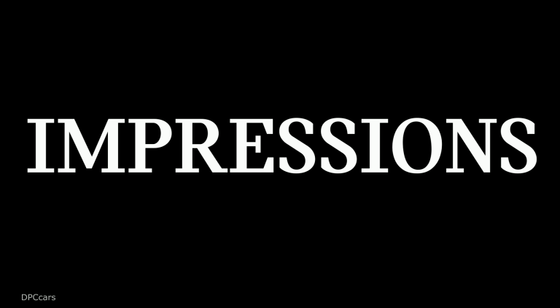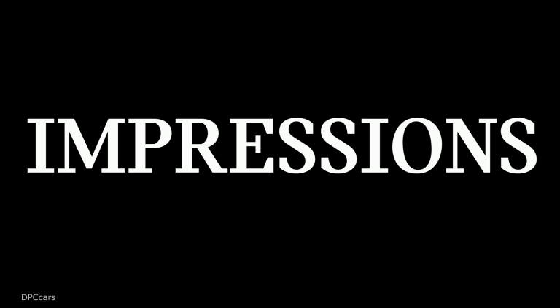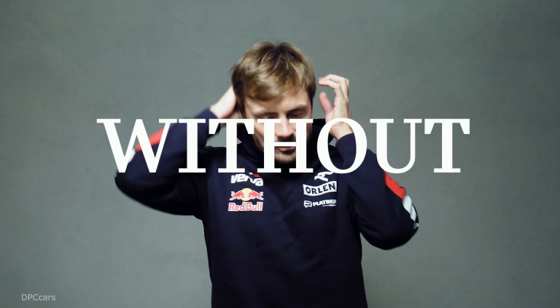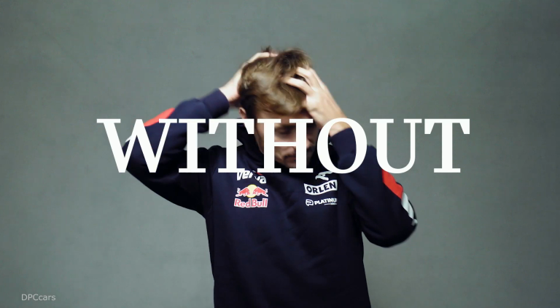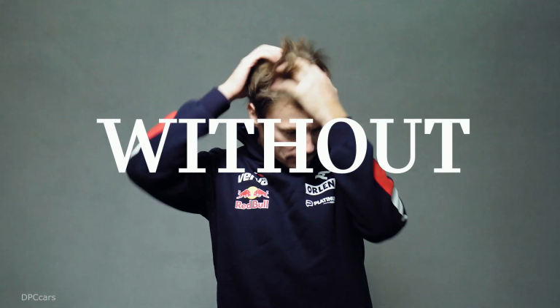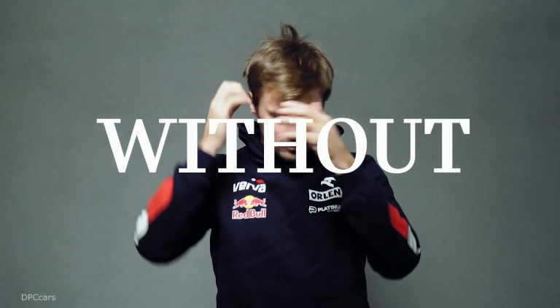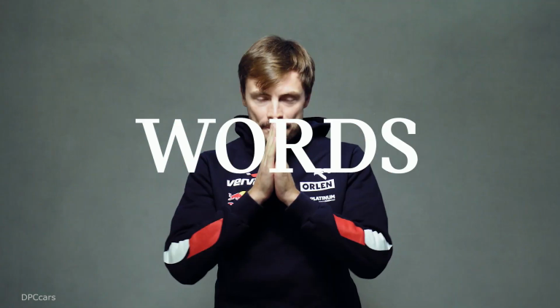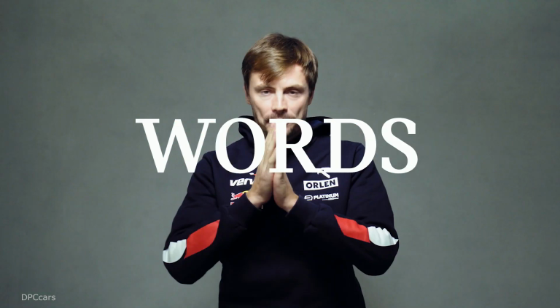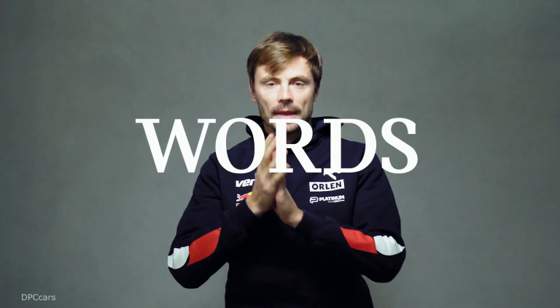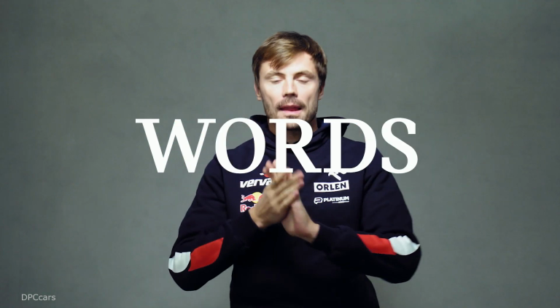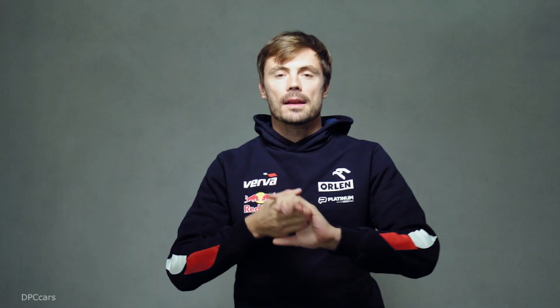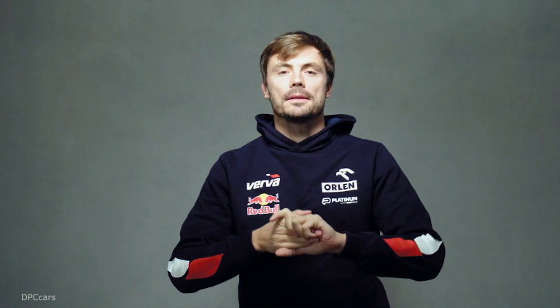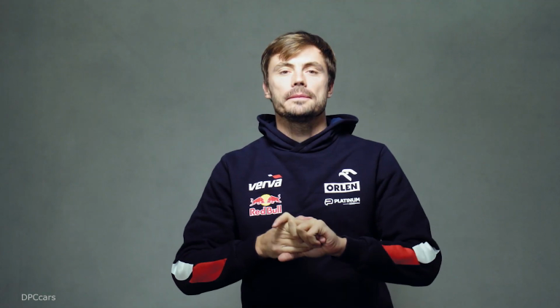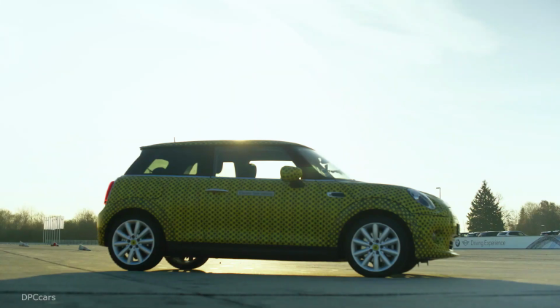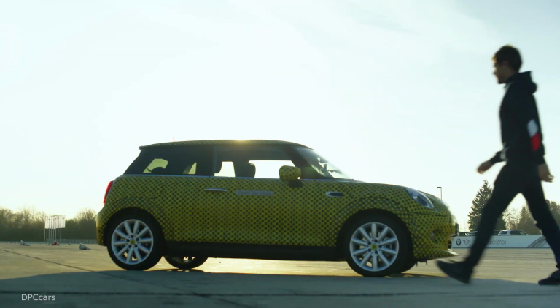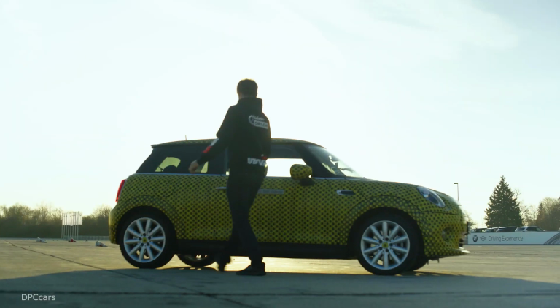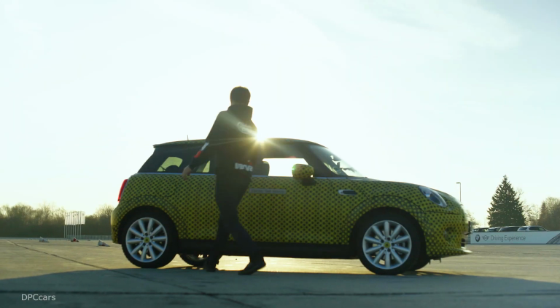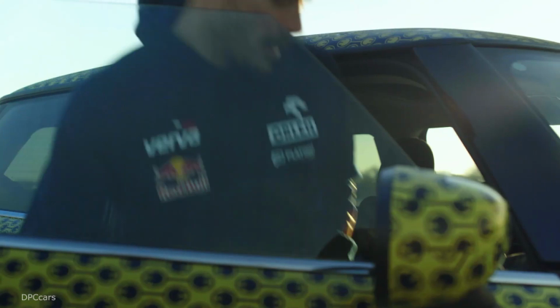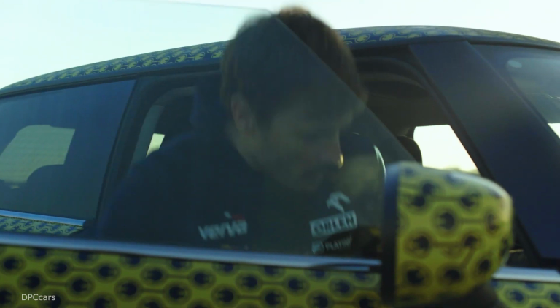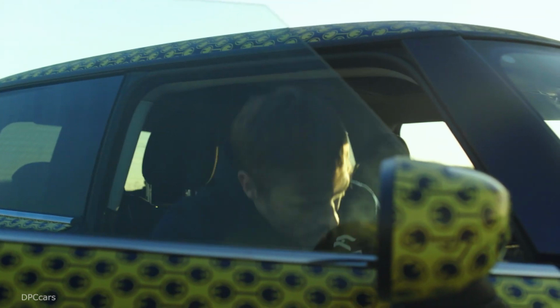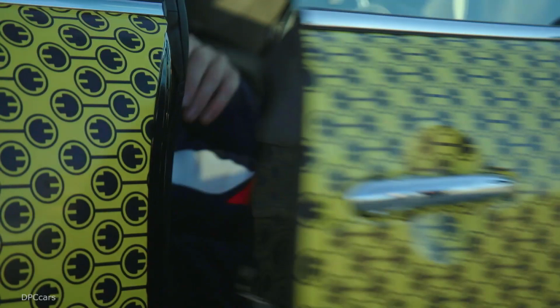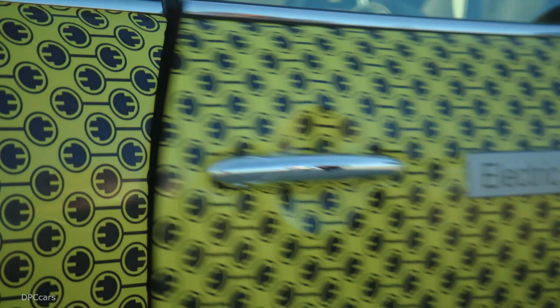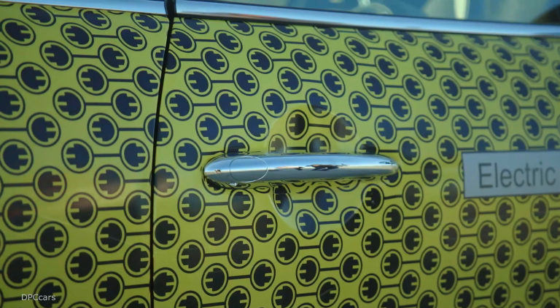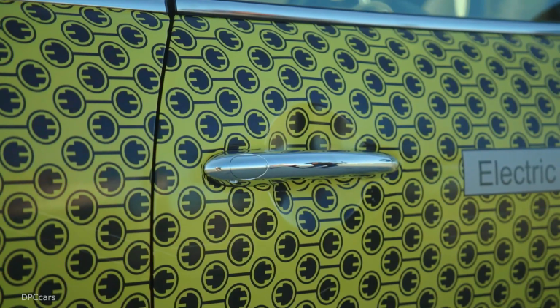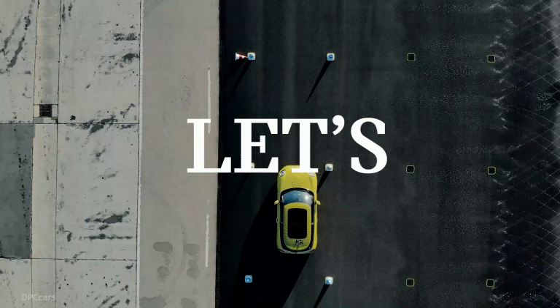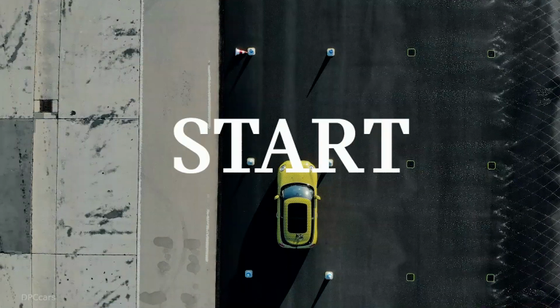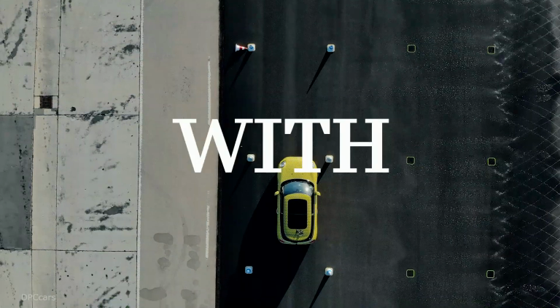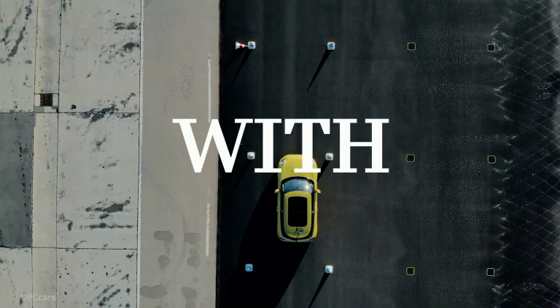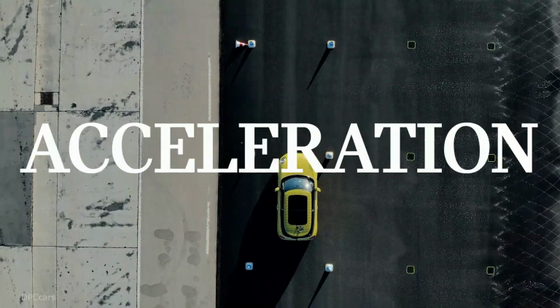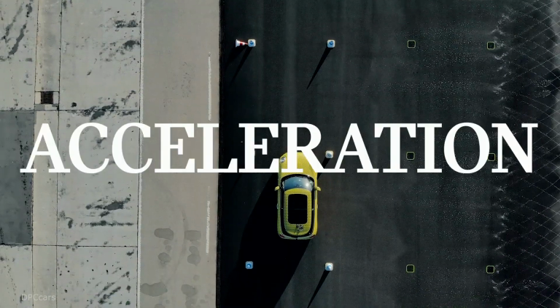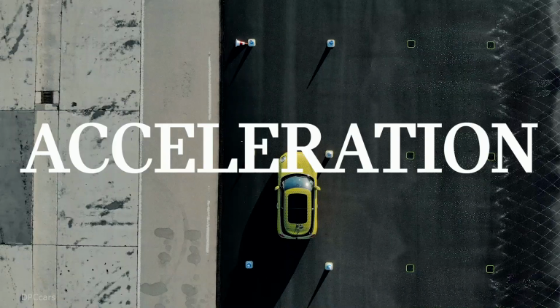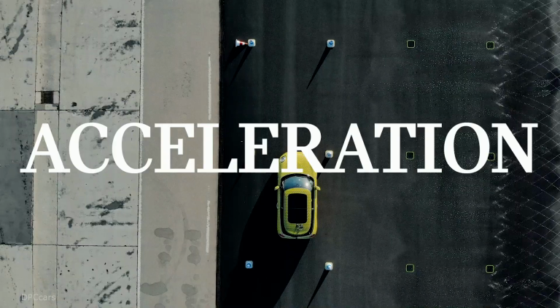The MINI Cooper SE electric is said to hit 62 miles per hour in seven to eight seconds.